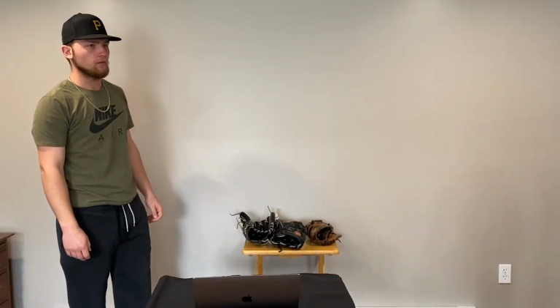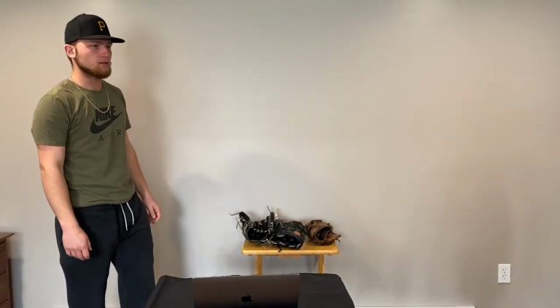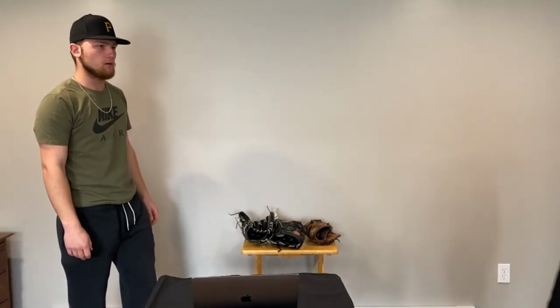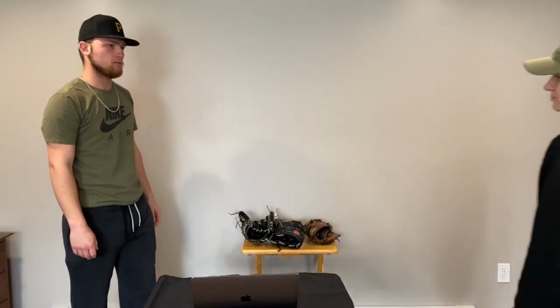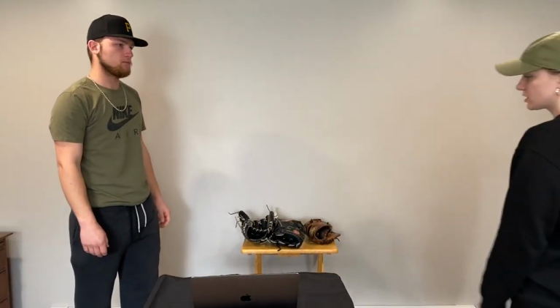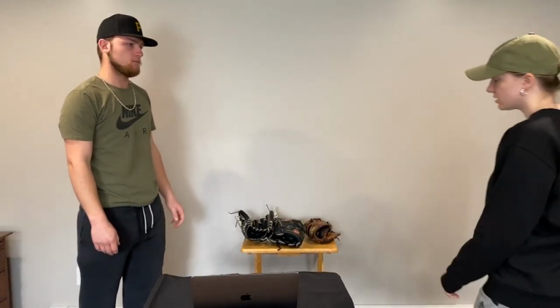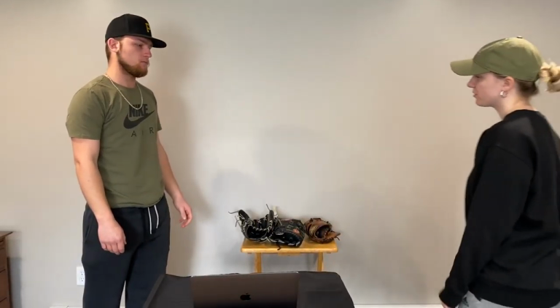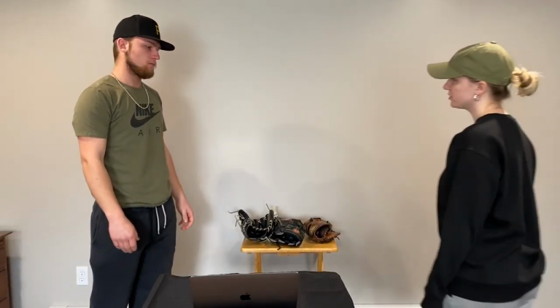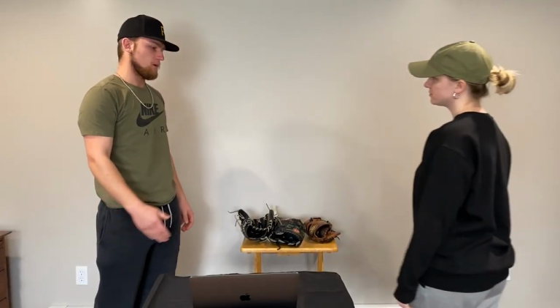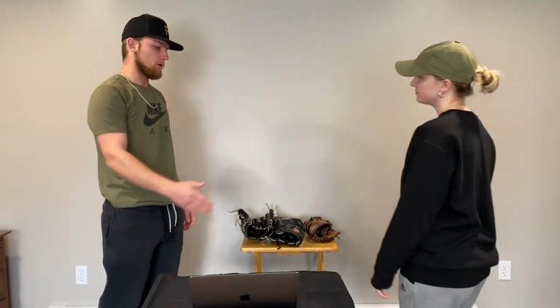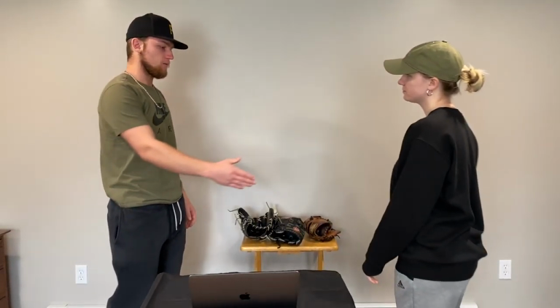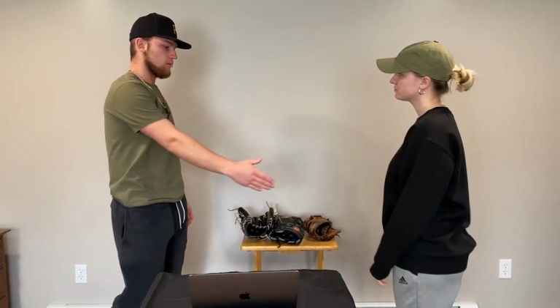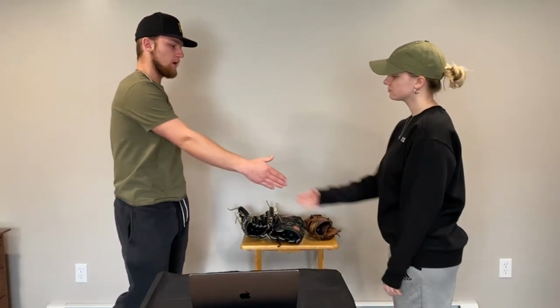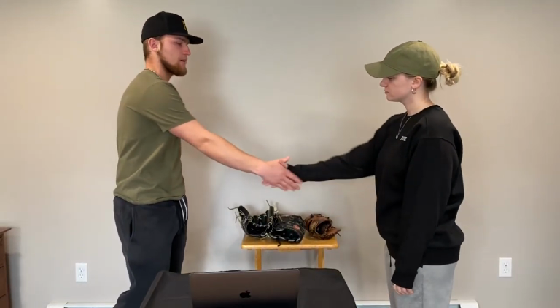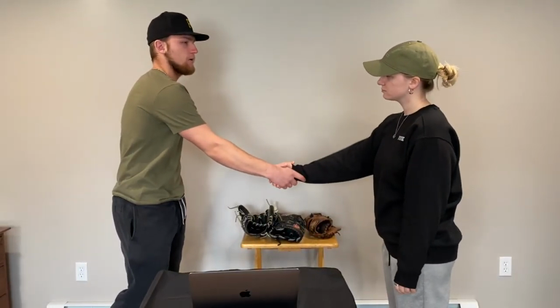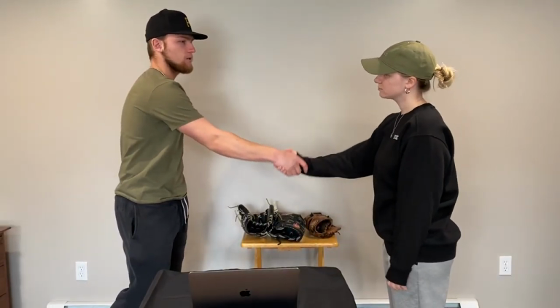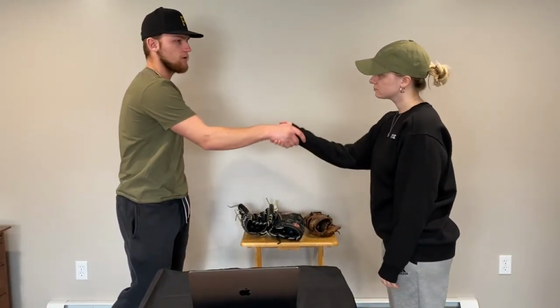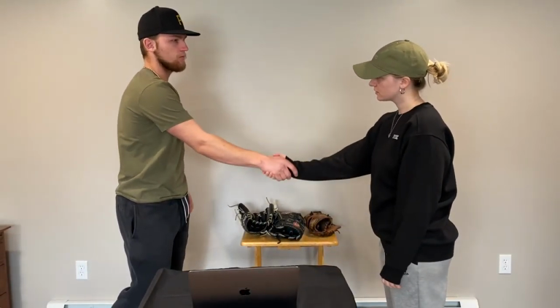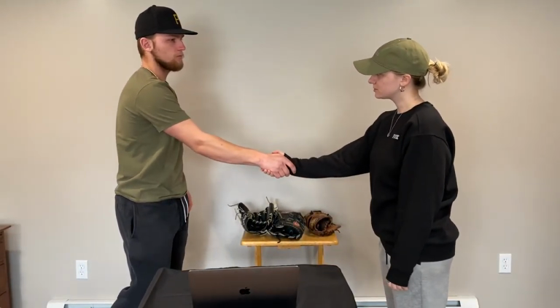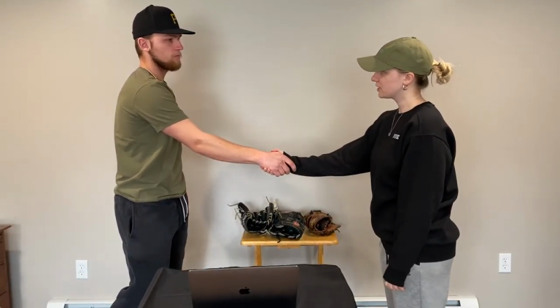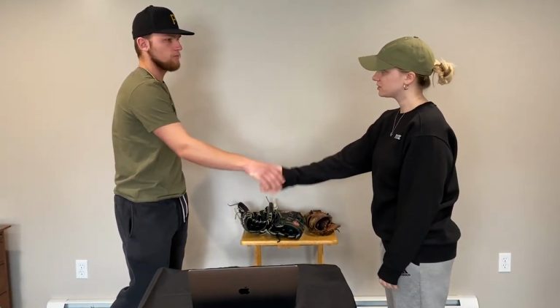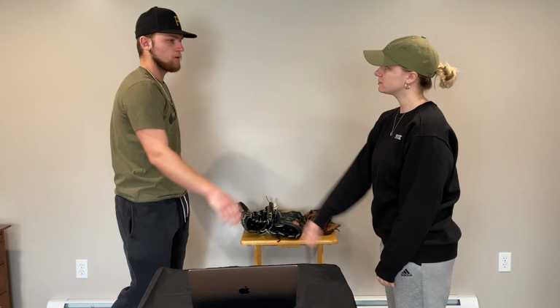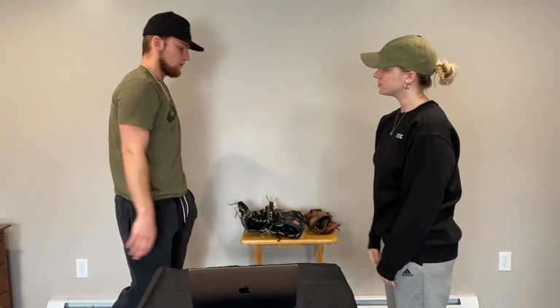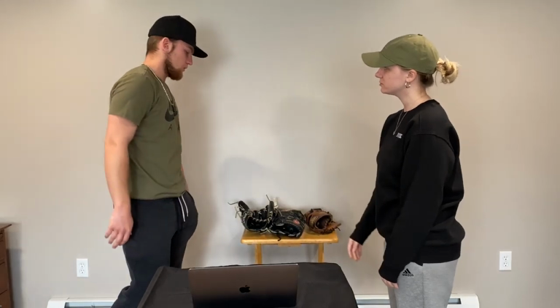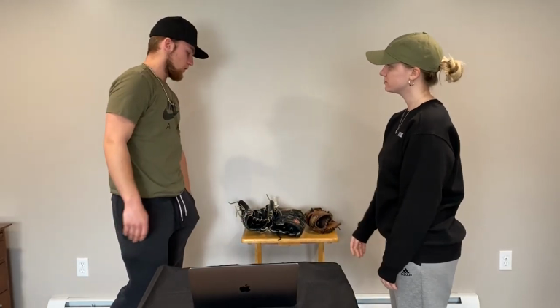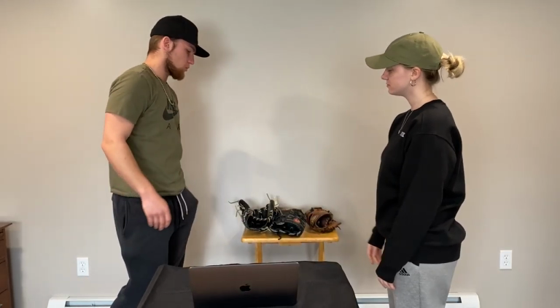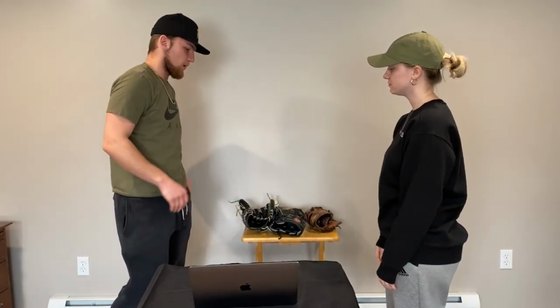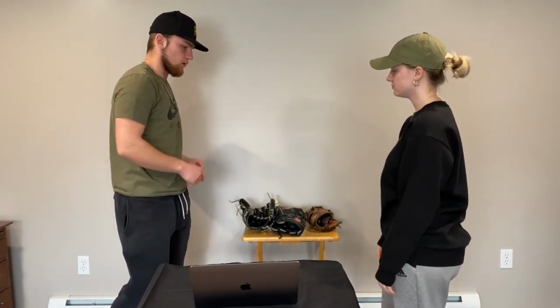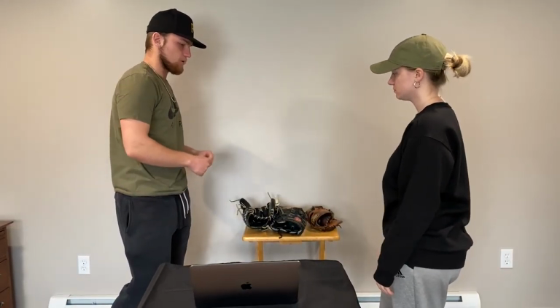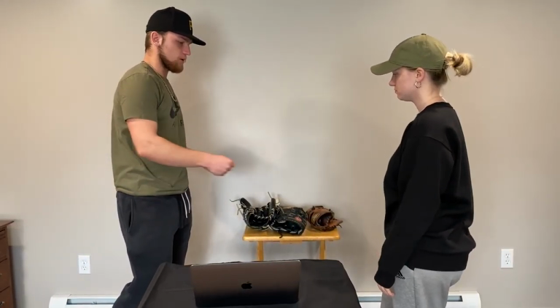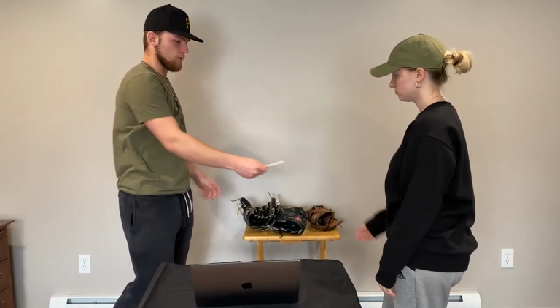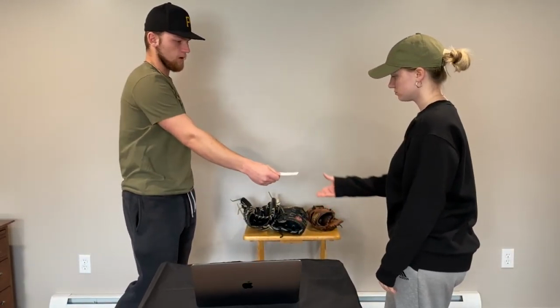Hey, how's it going? Good, how are you? I'm good. My name is Tommy. Nice to meet you. I'm Sam. Nice to meet you. Here's one of my cards, you can take that.